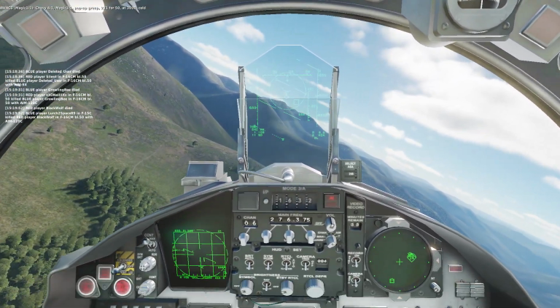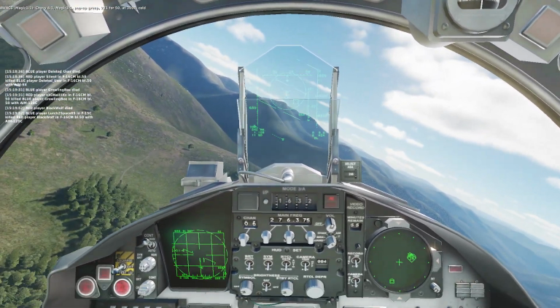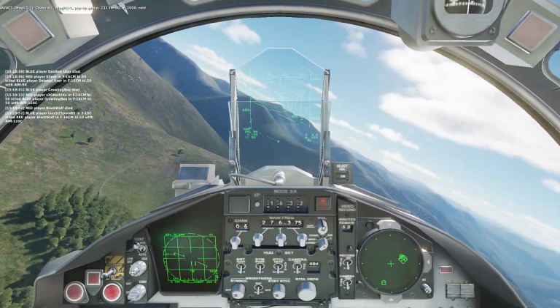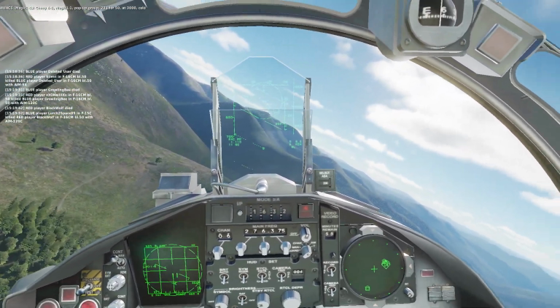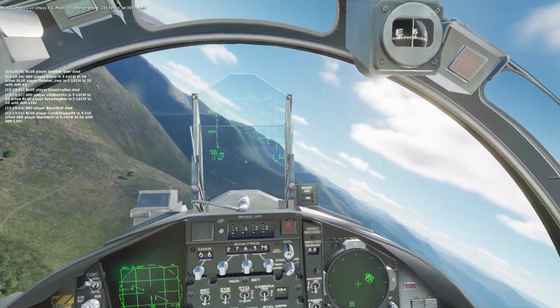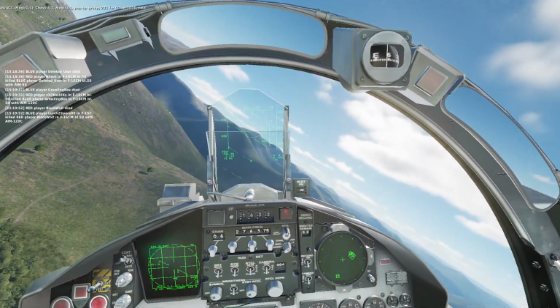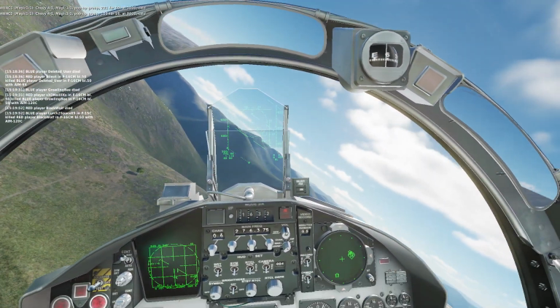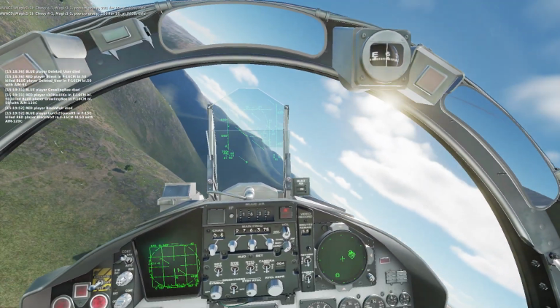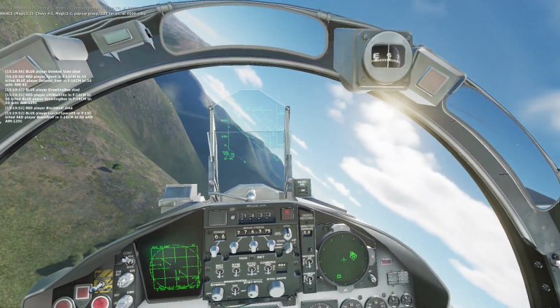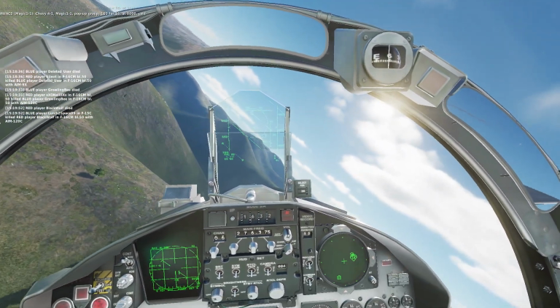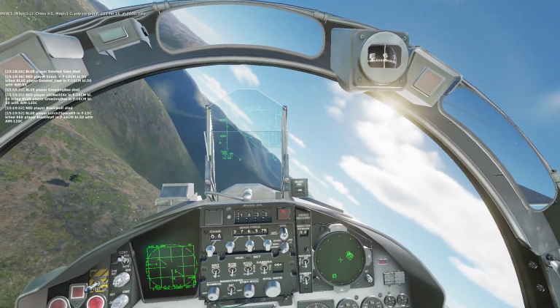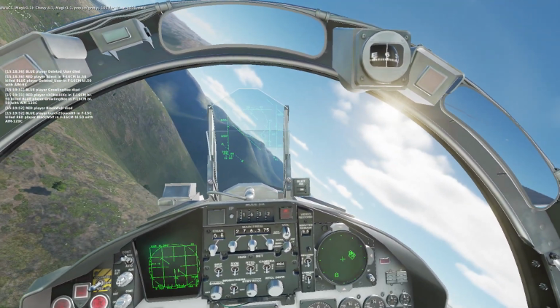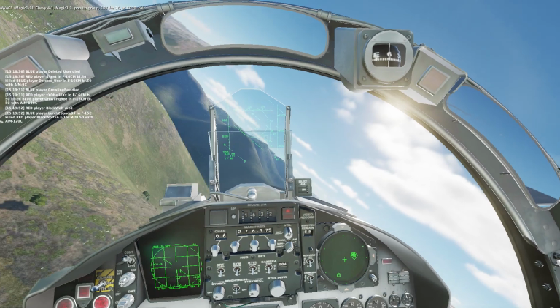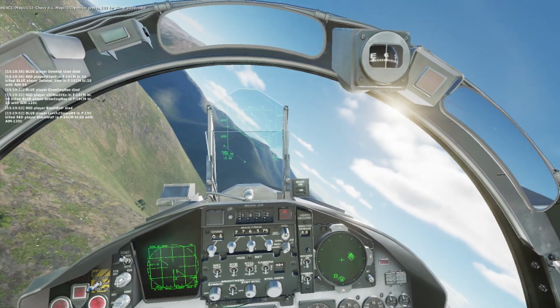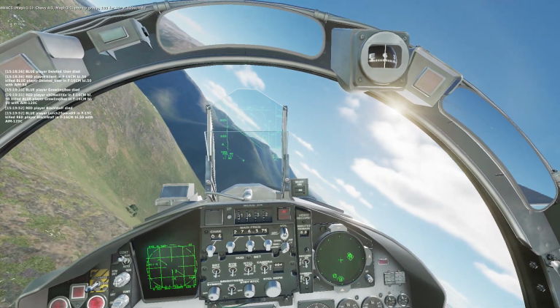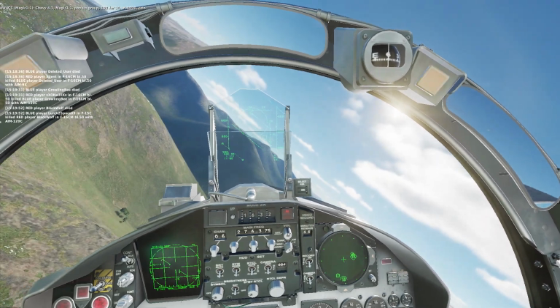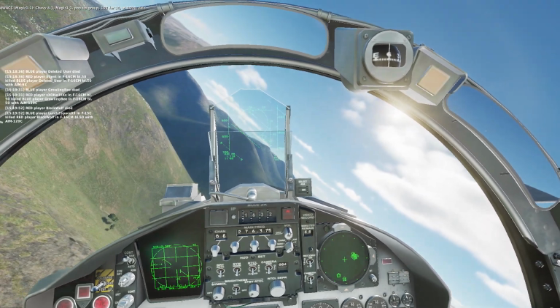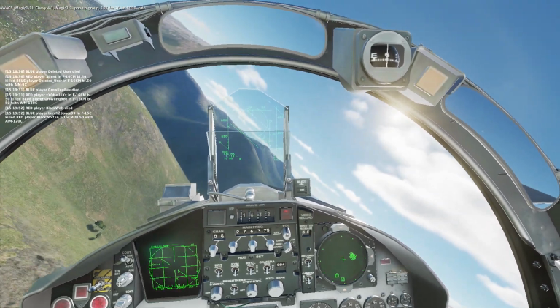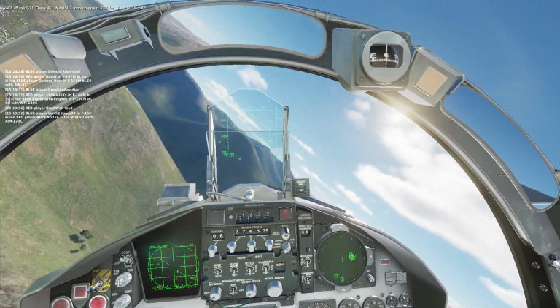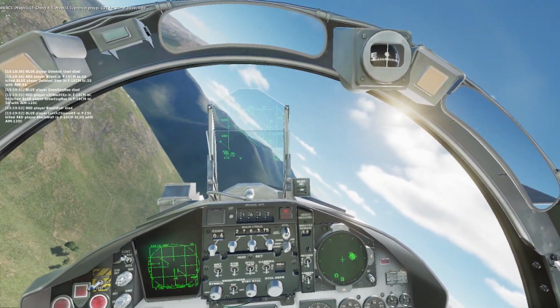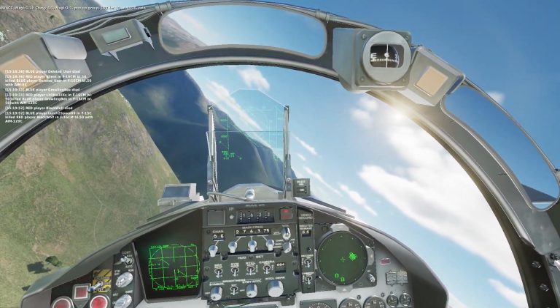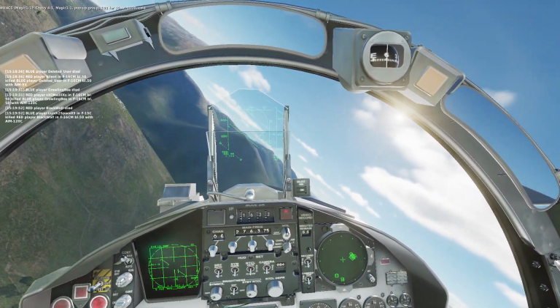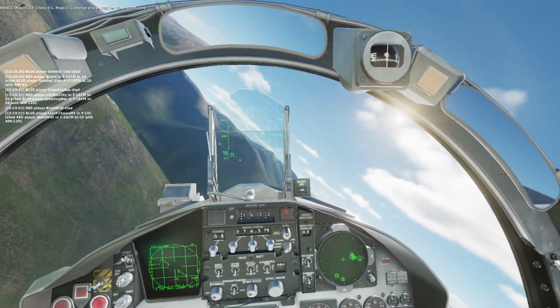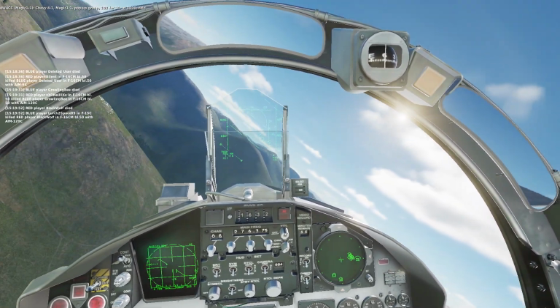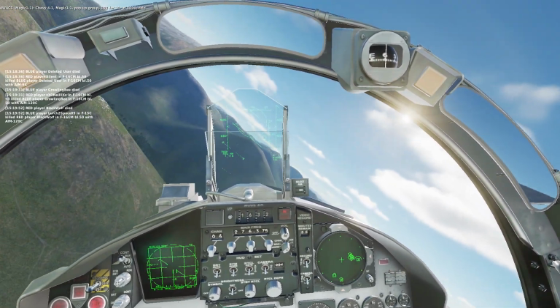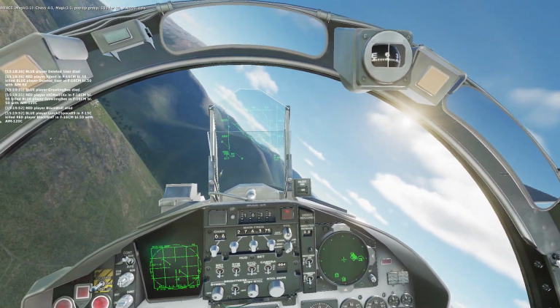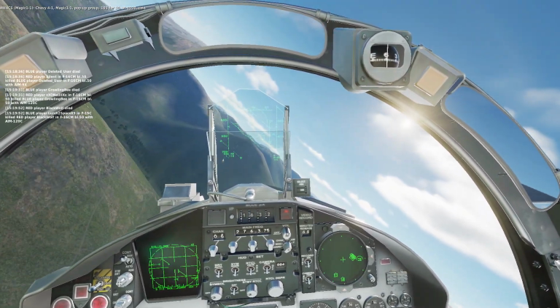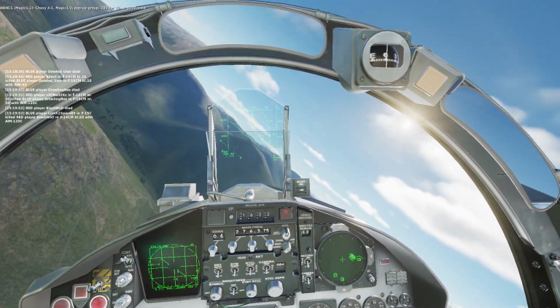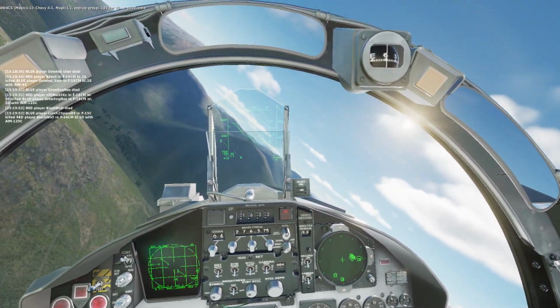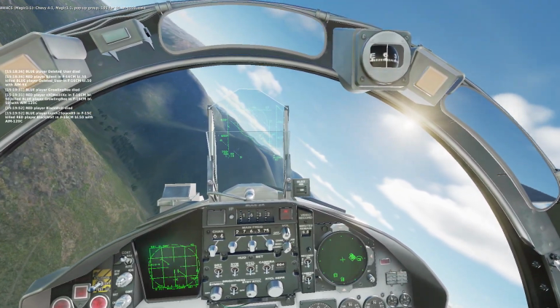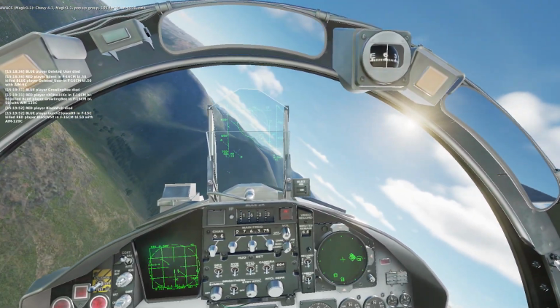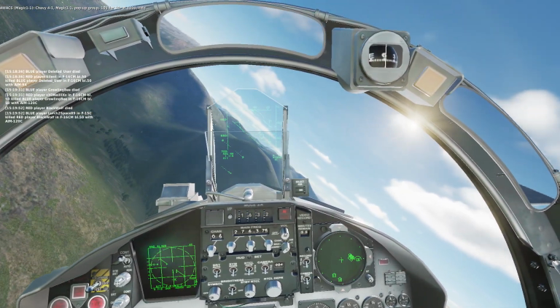Chevy Ford 1, Magic 1-1, pop-up group 107-440, at 8,000, hot.